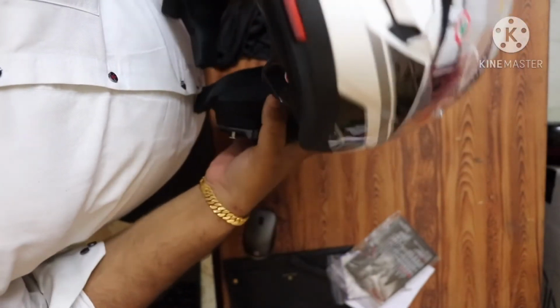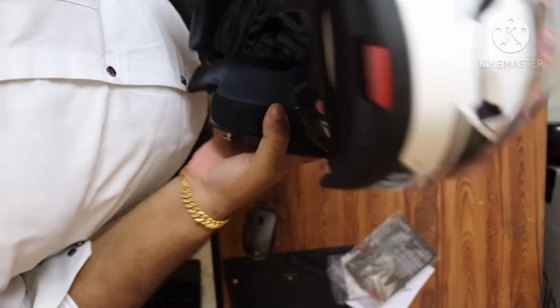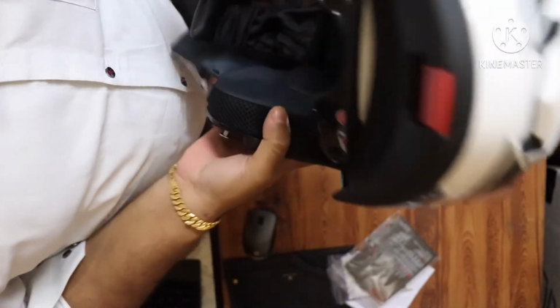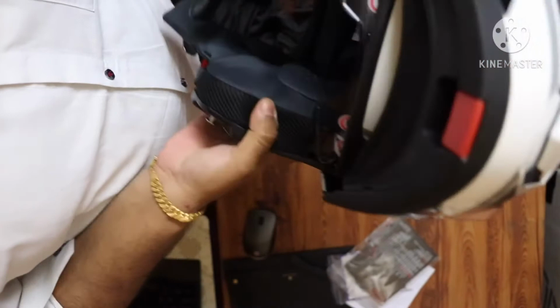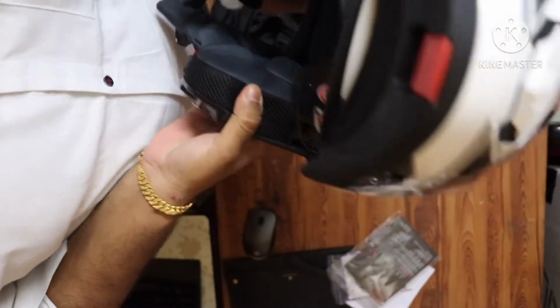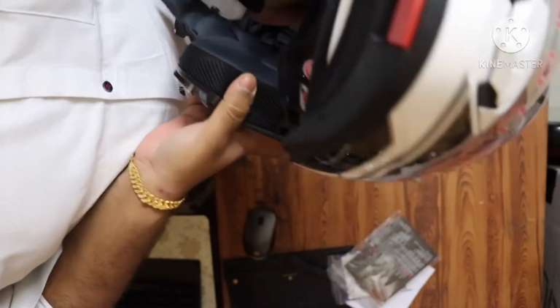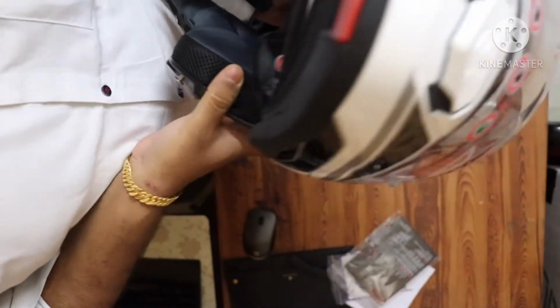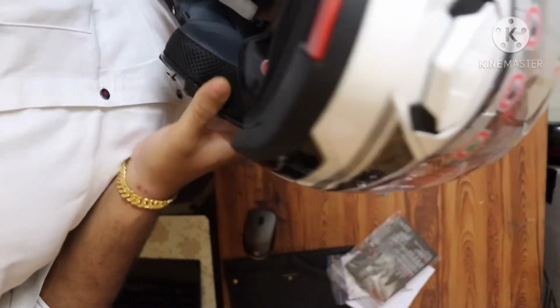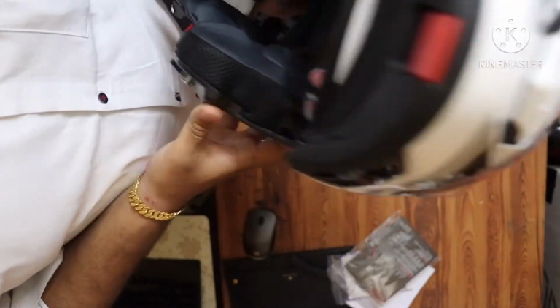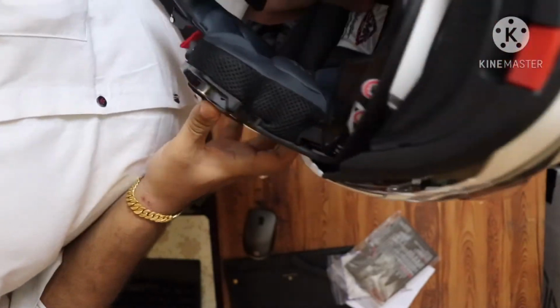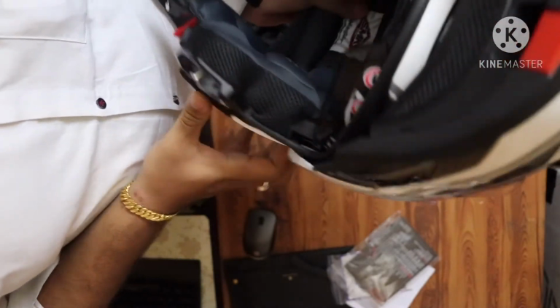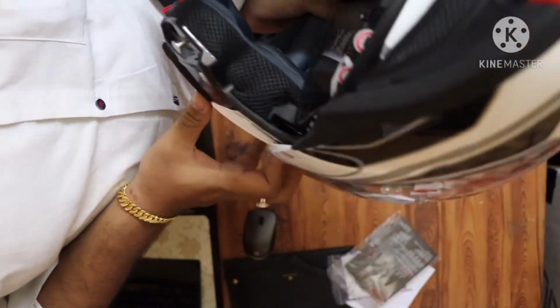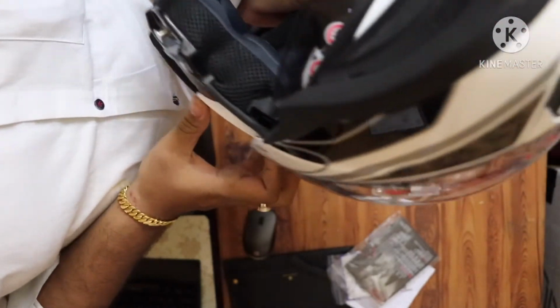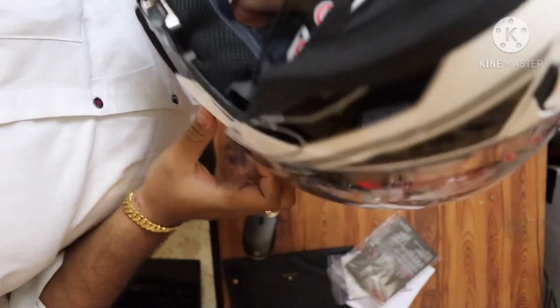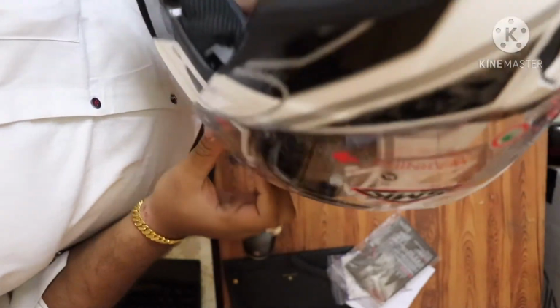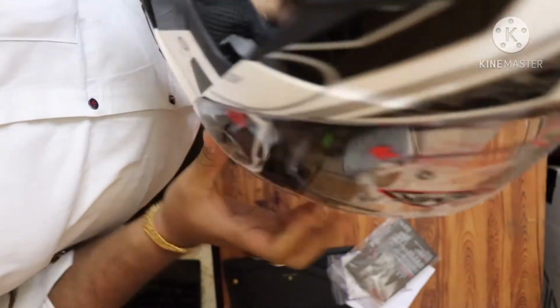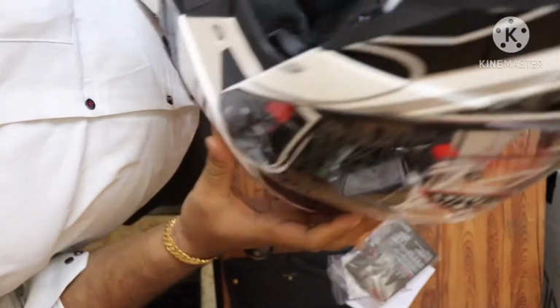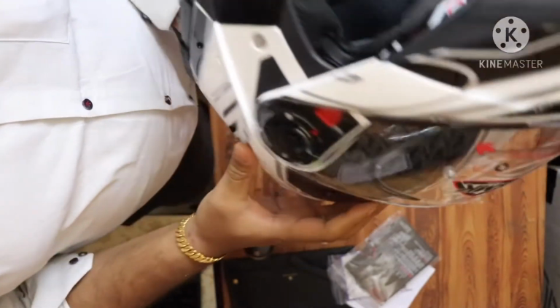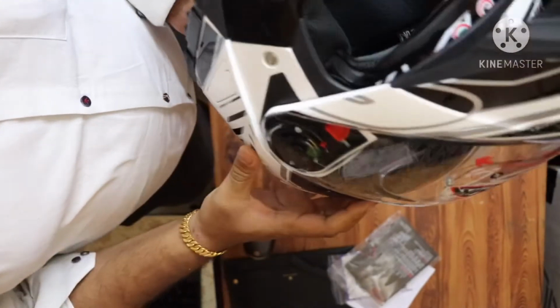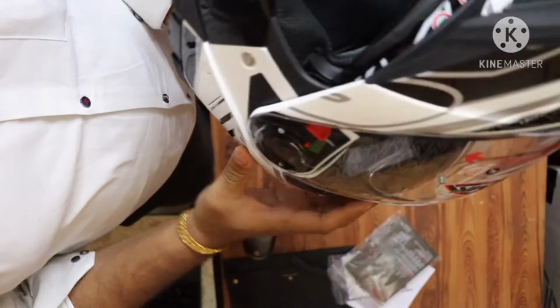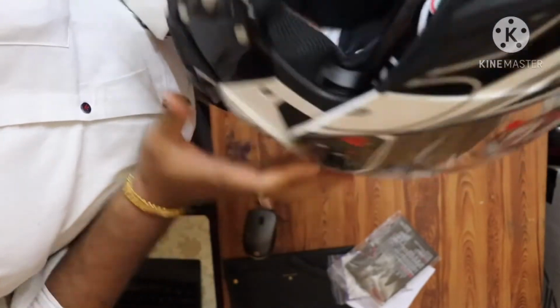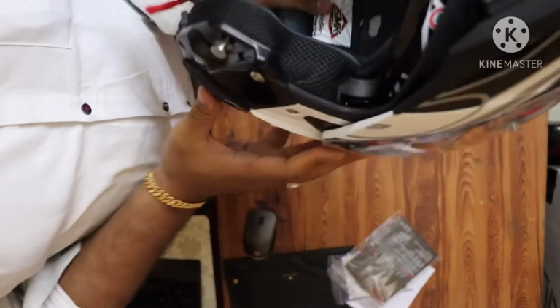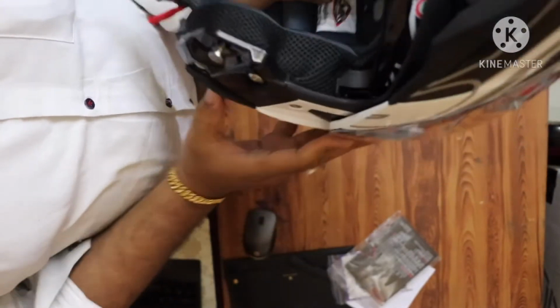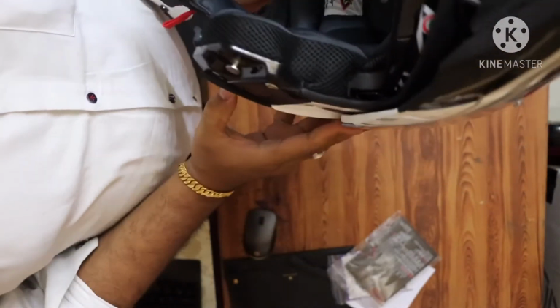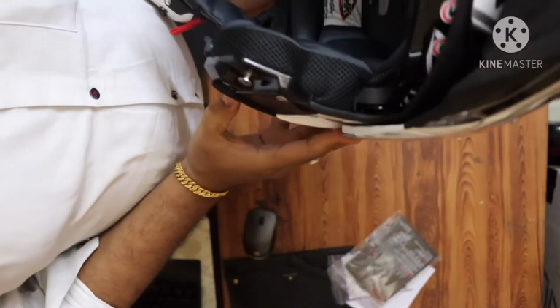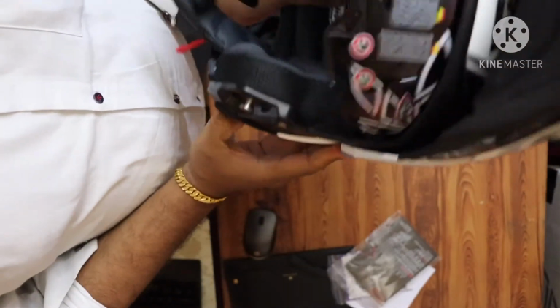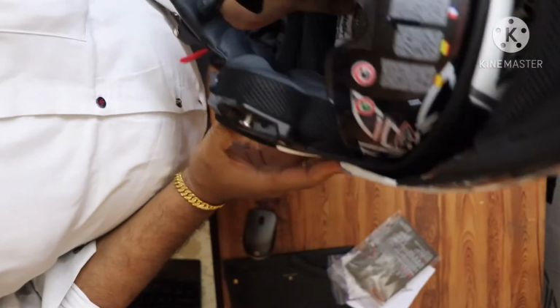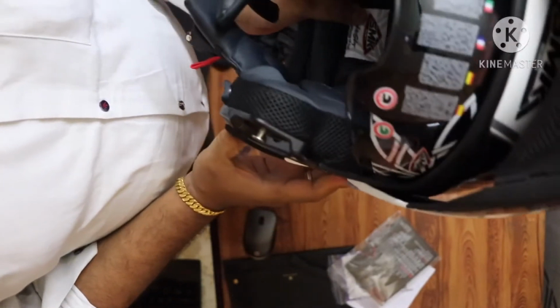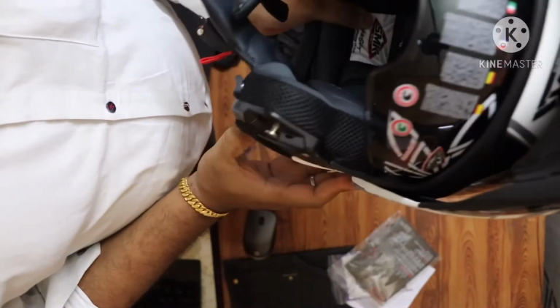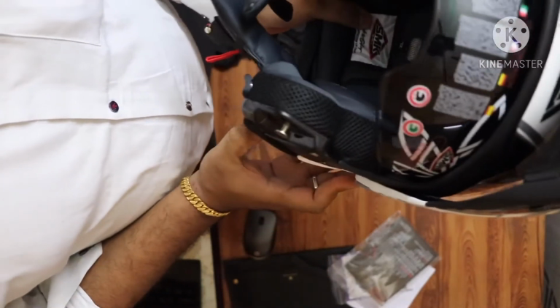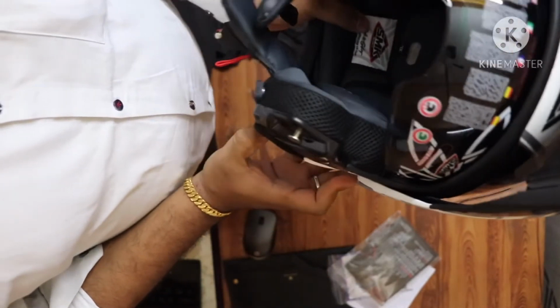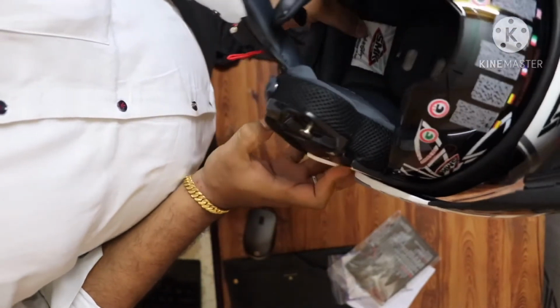So on the road, the police will not have any issue with this helmet. This certification is enough for you.